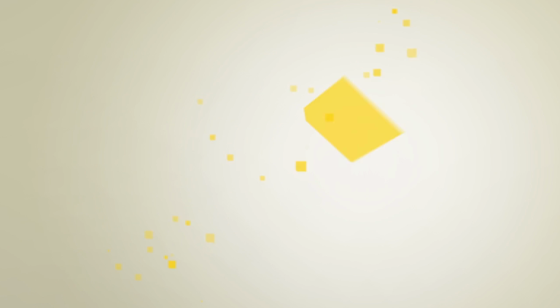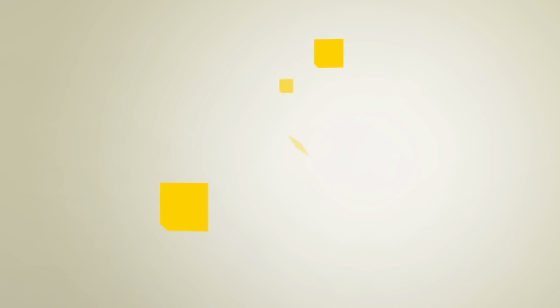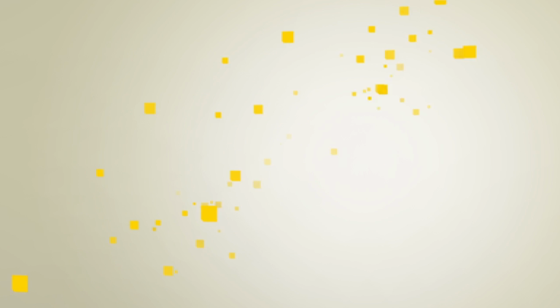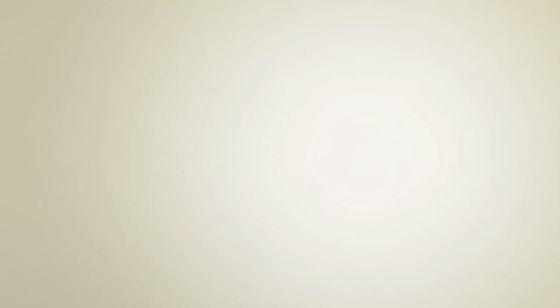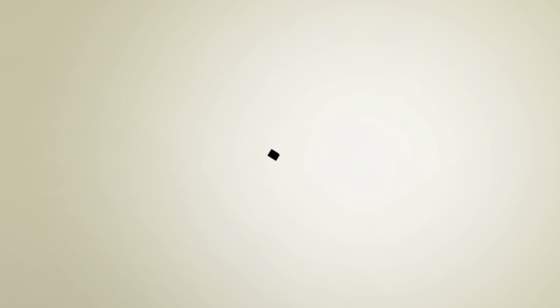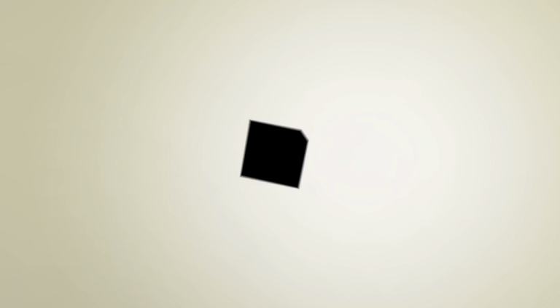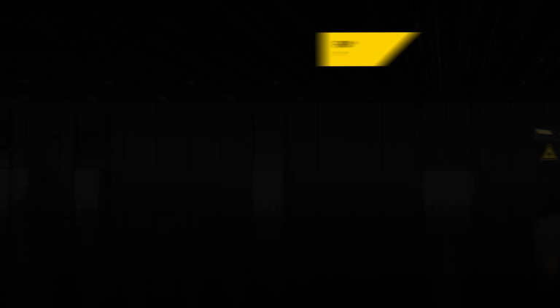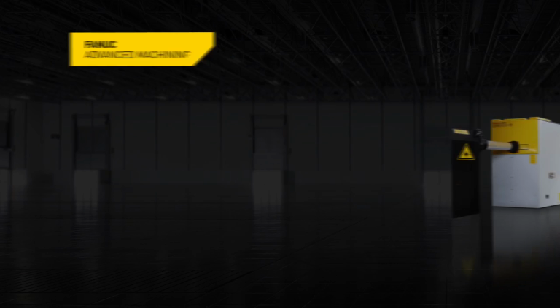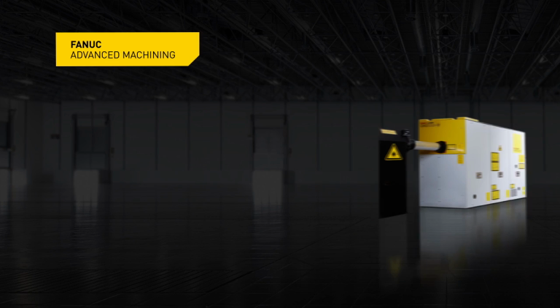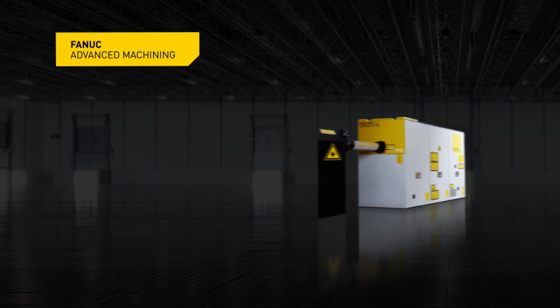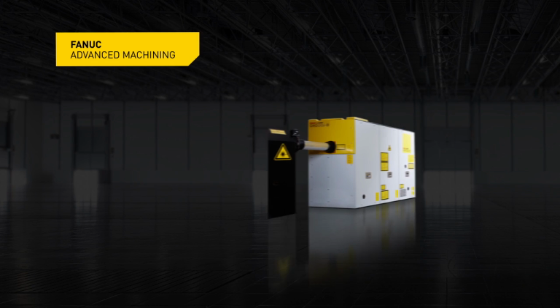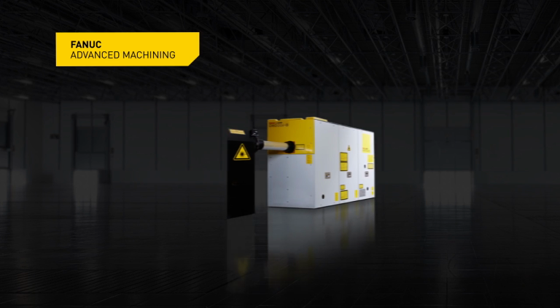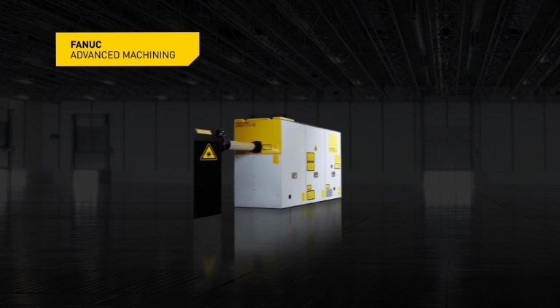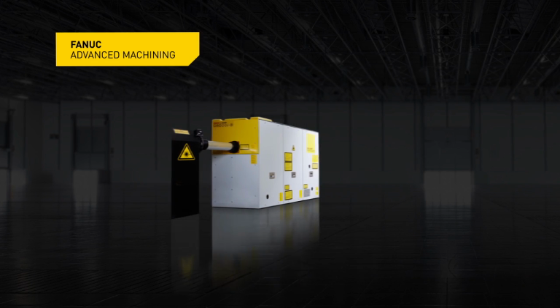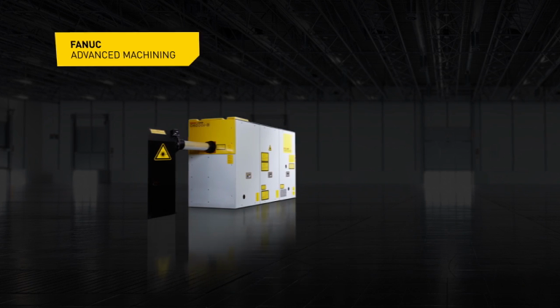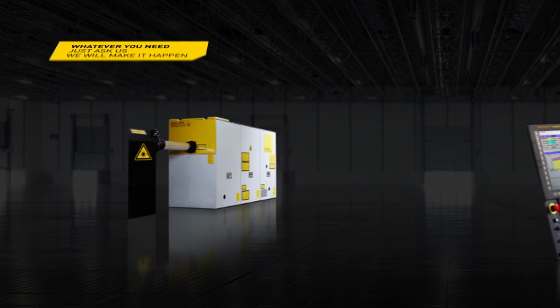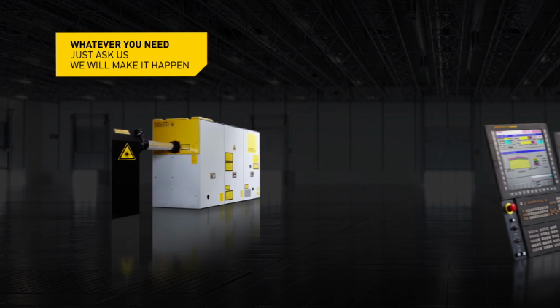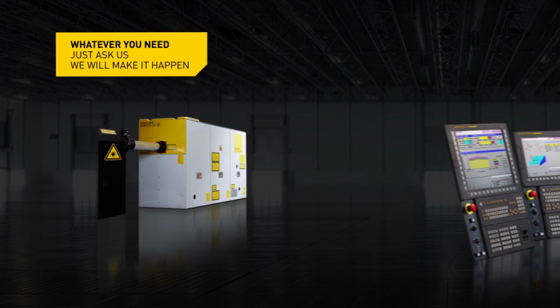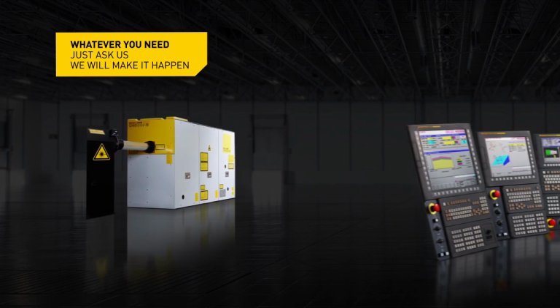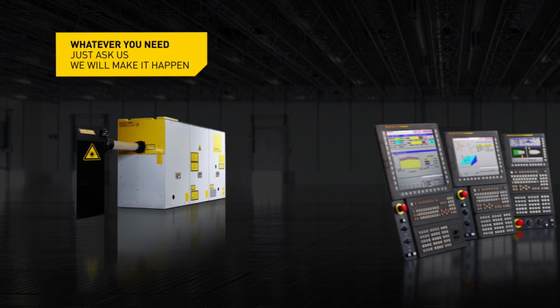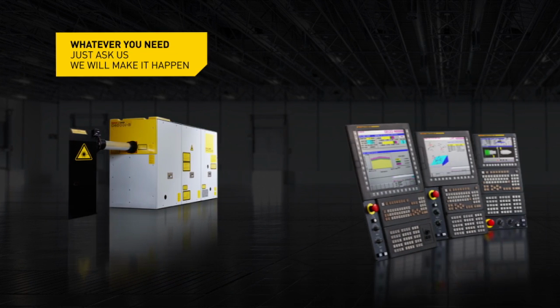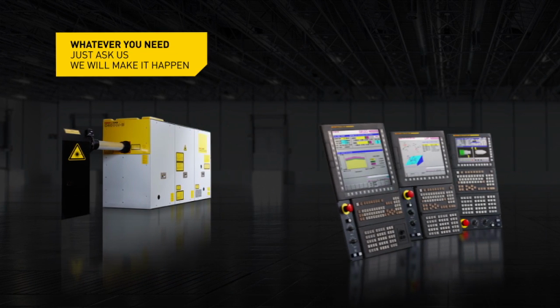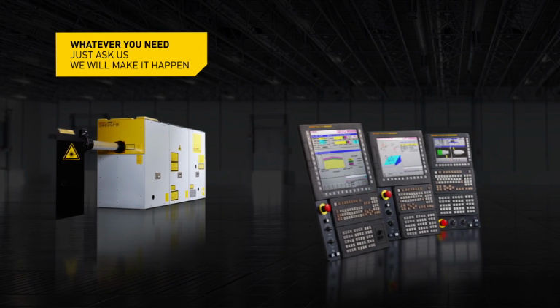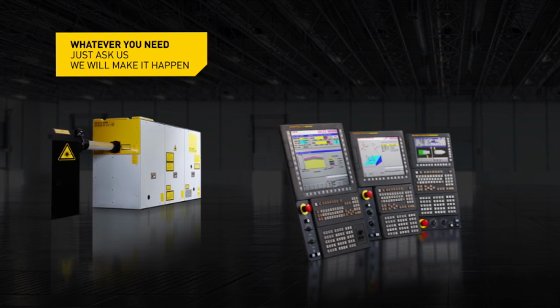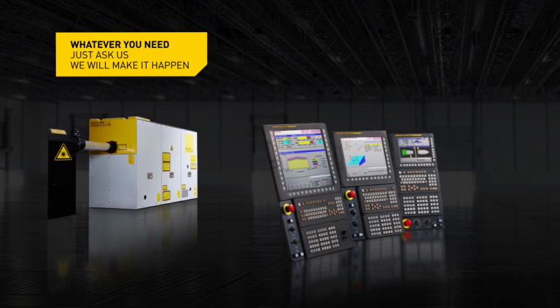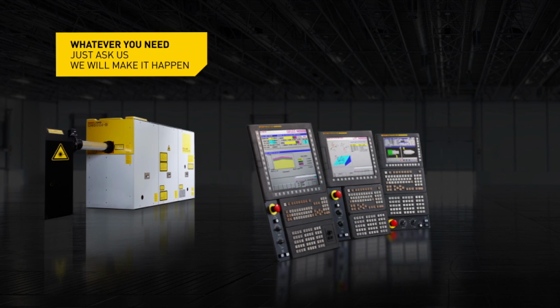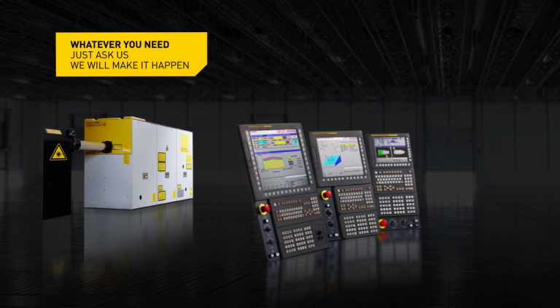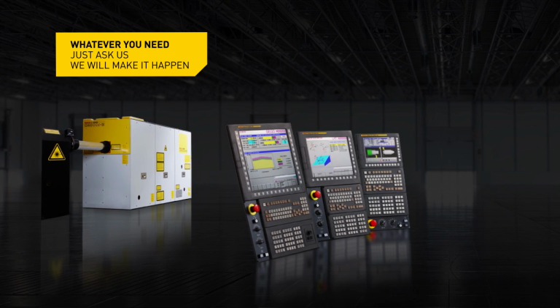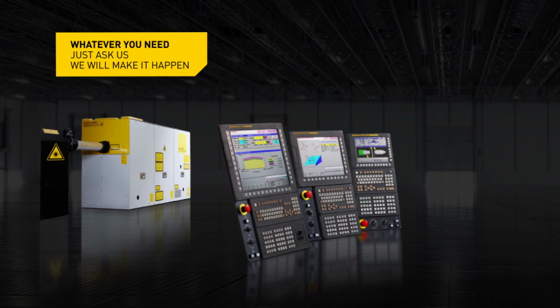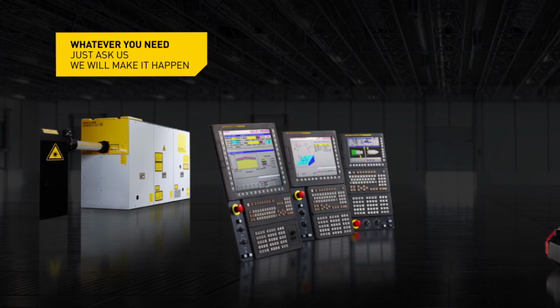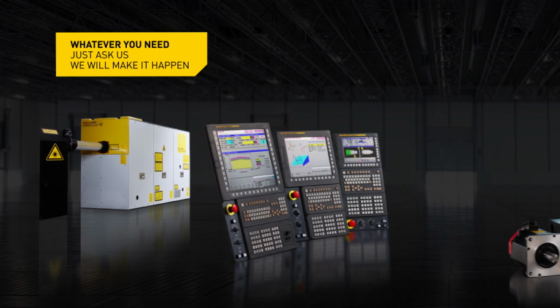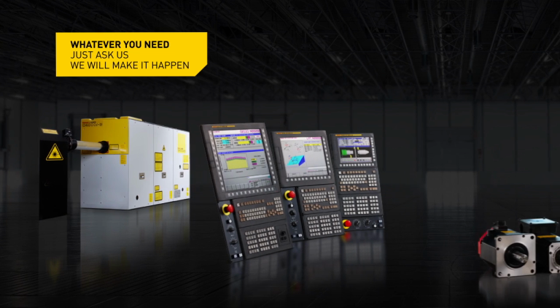Fanuc Advanced Machining. Whatever you need, just ask us. We'll make it happen.